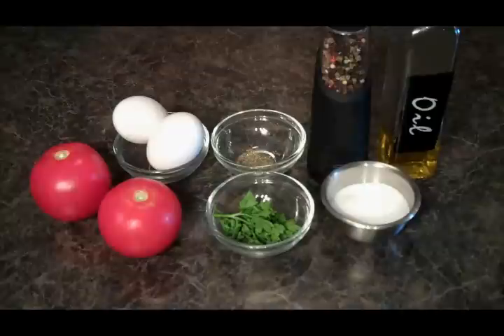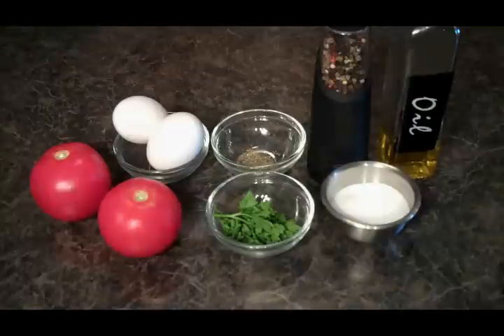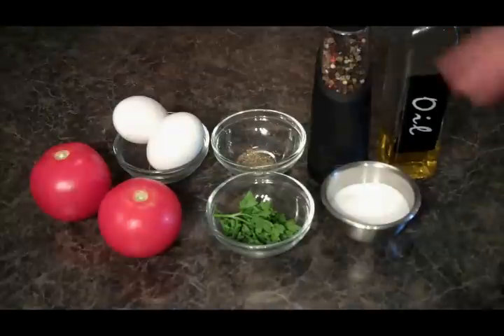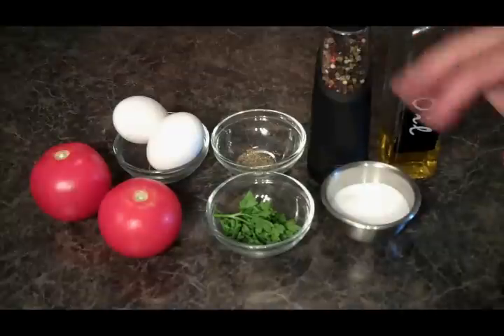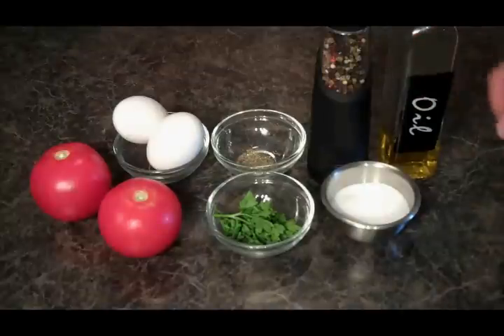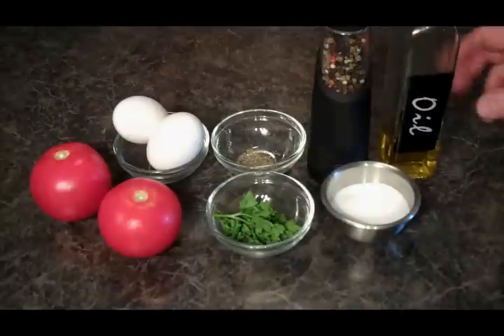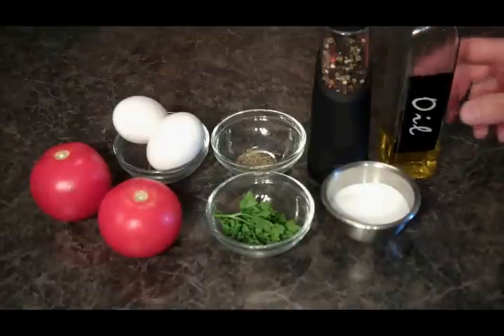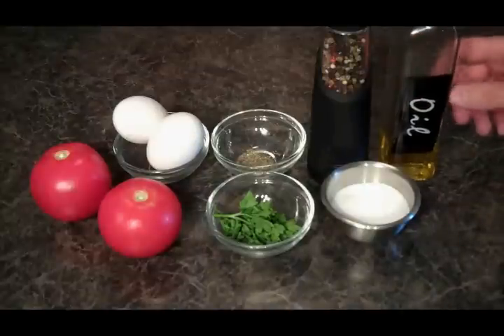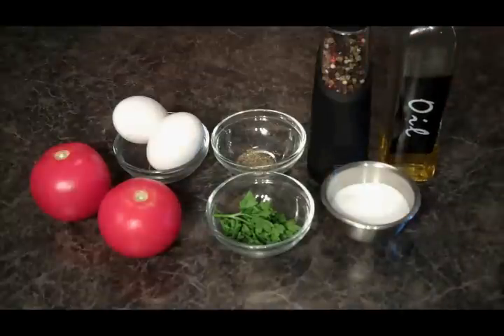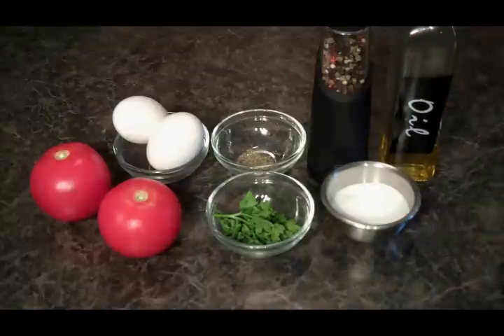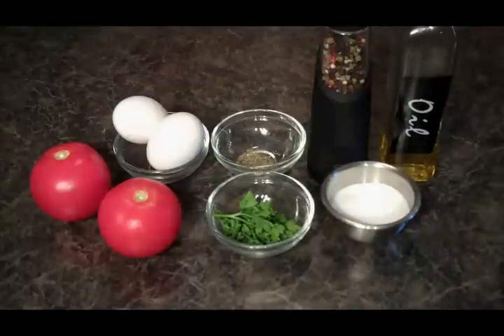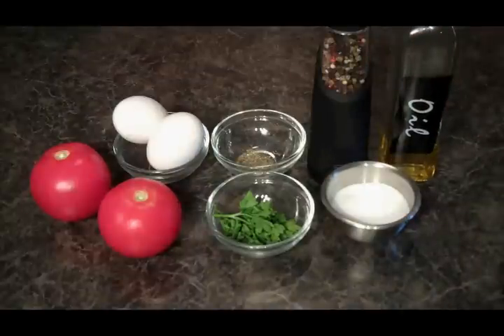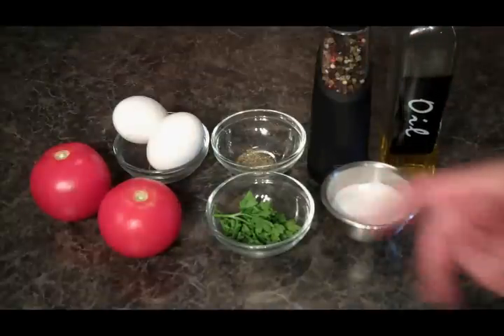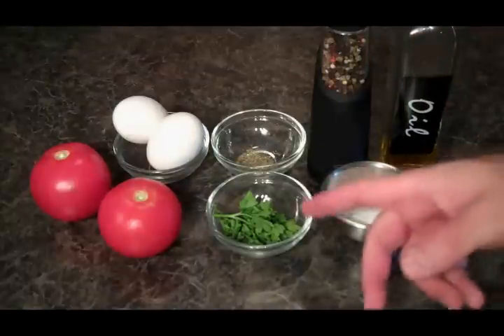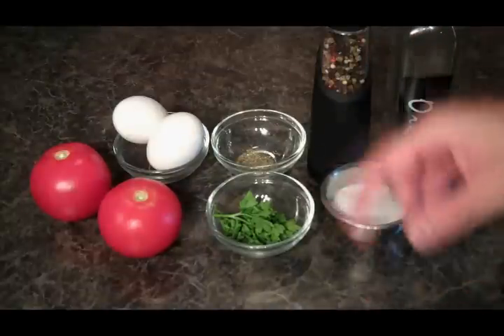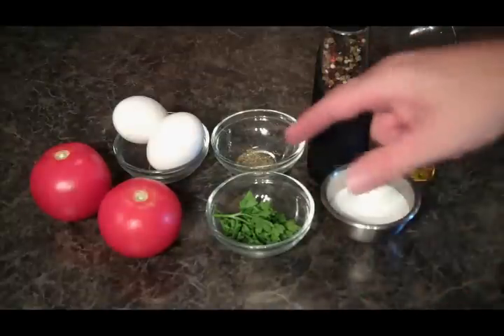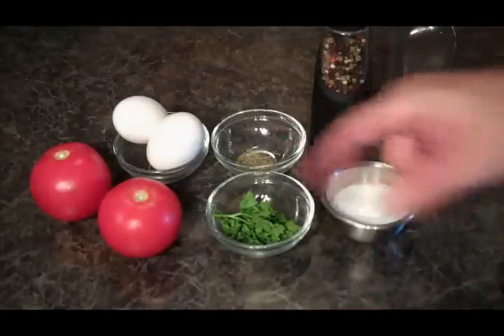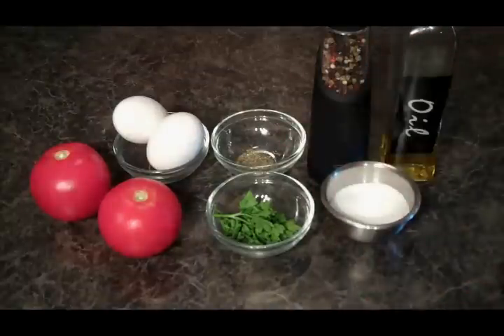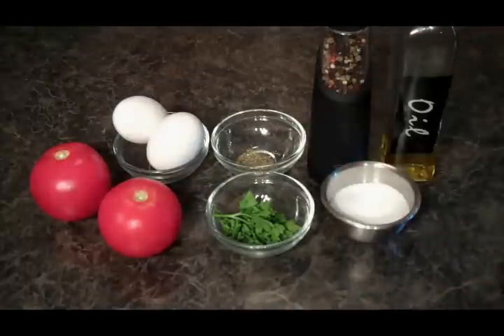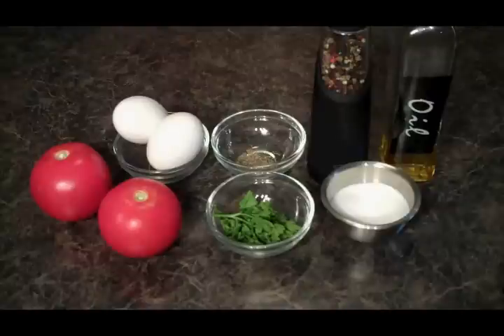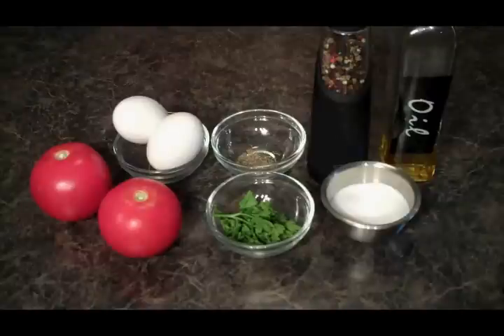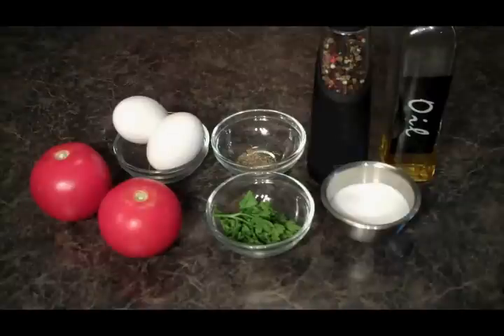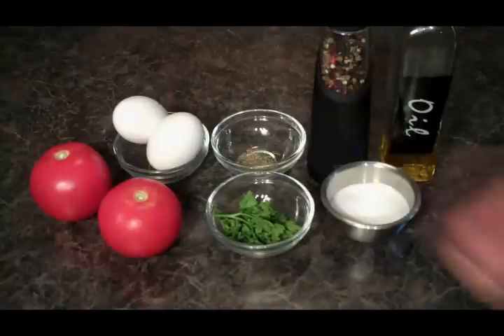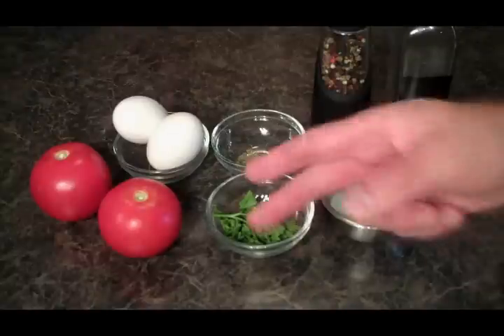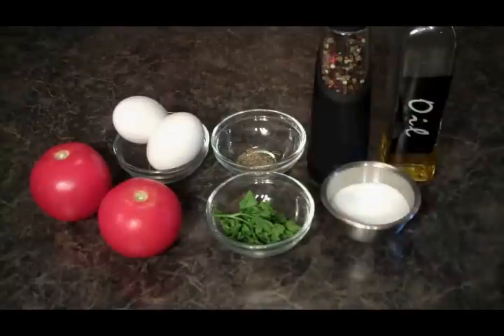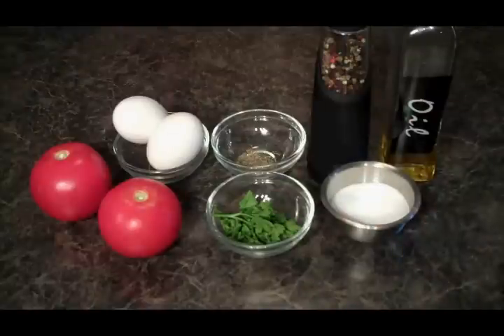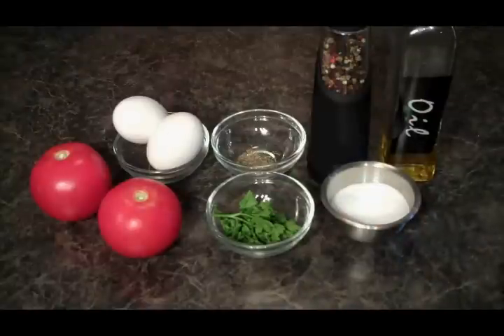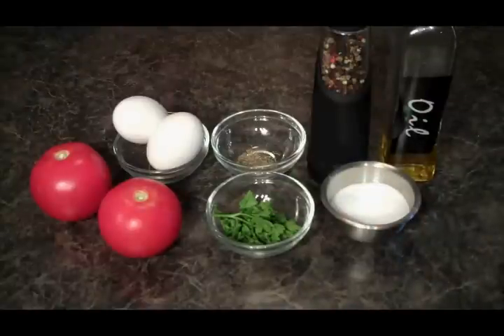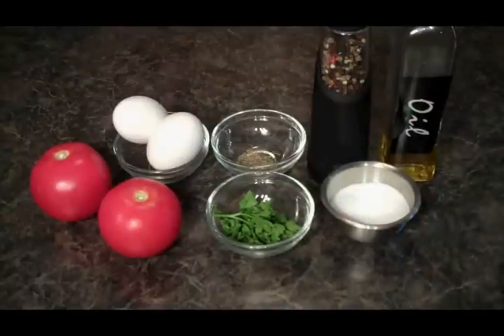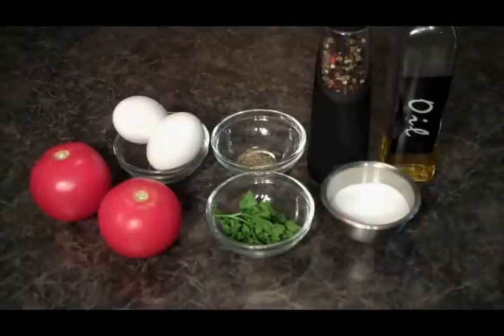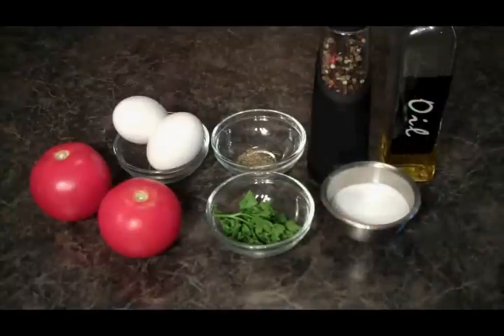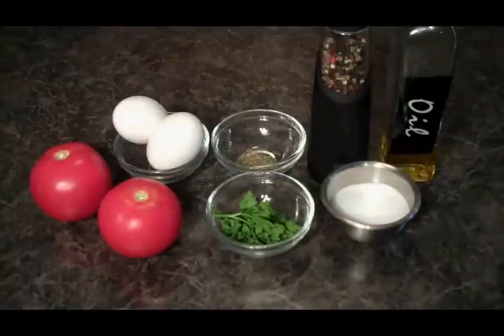We've got some salt and pepper, some olive oil, some parsley, Italian seasoning, a couple tomatoes, and a couple eggs.